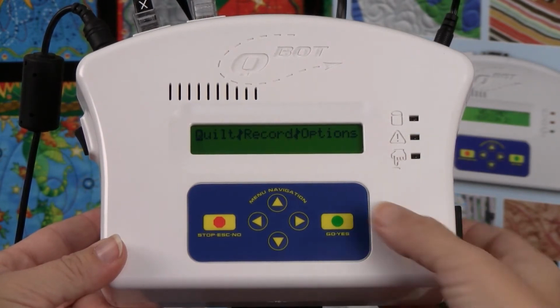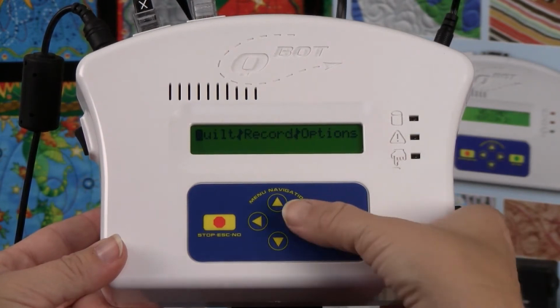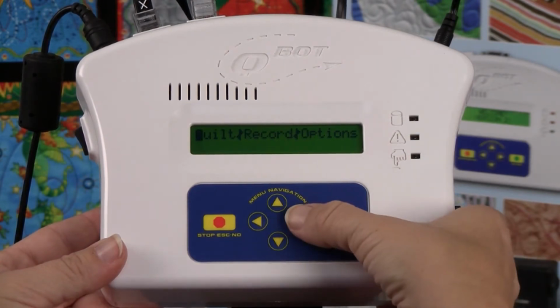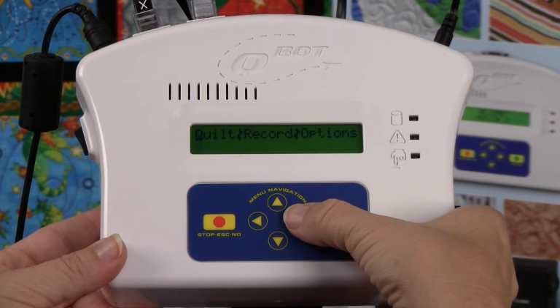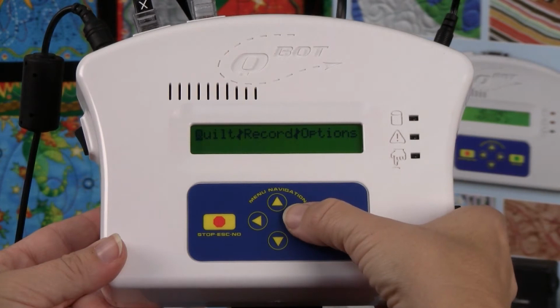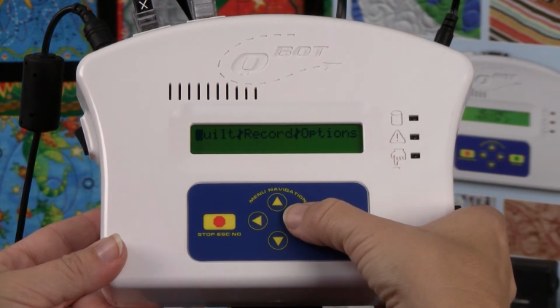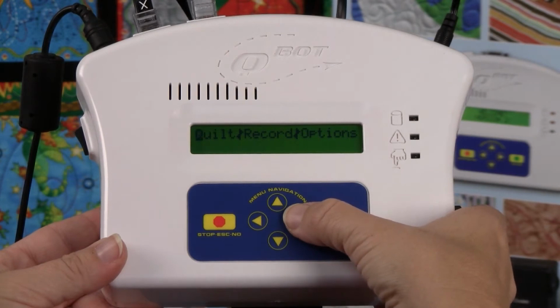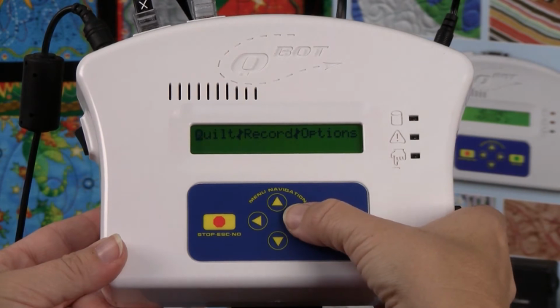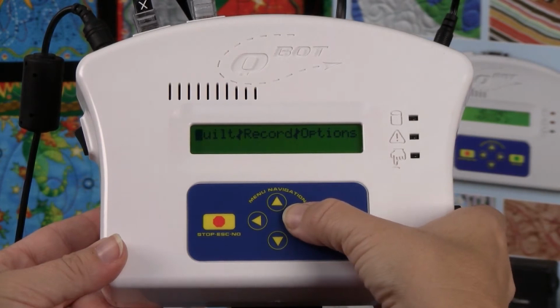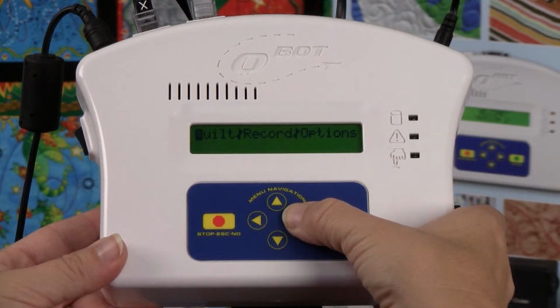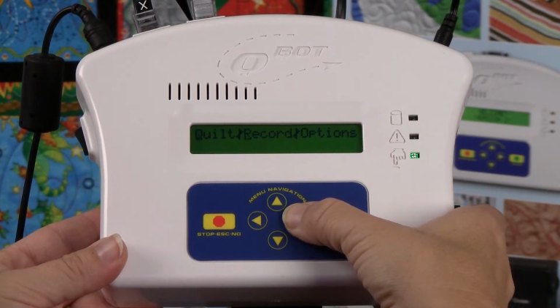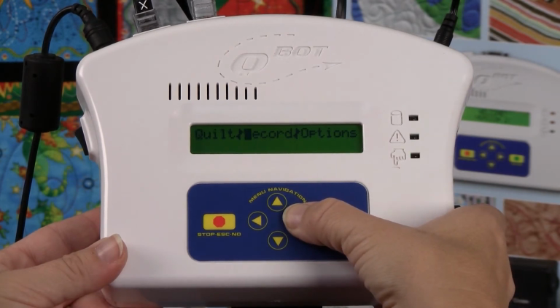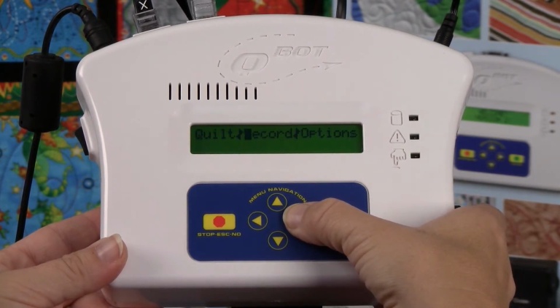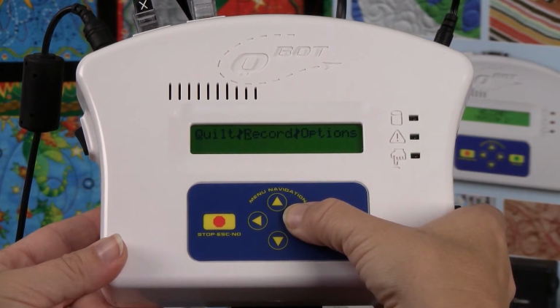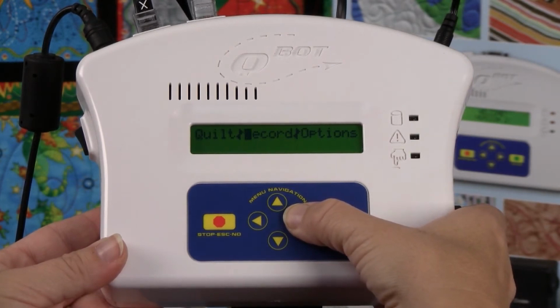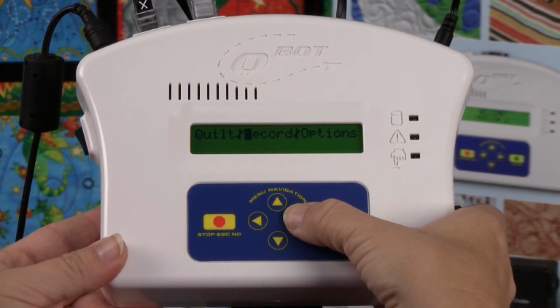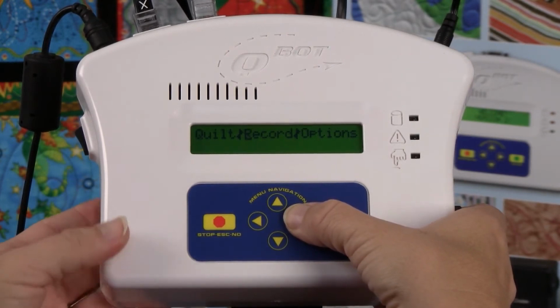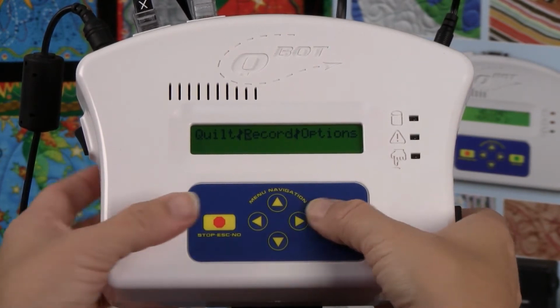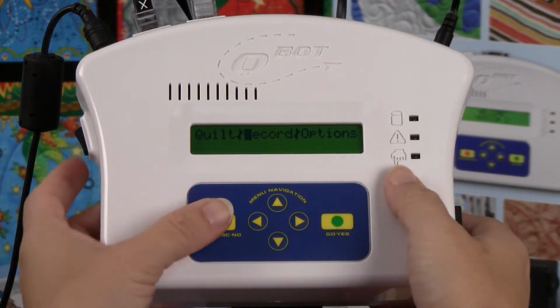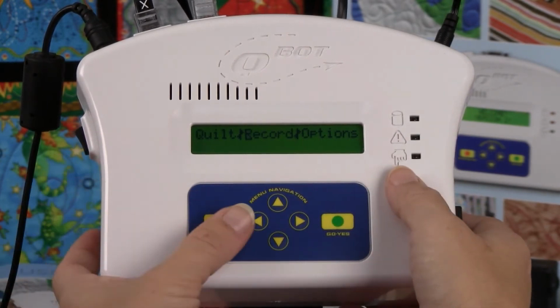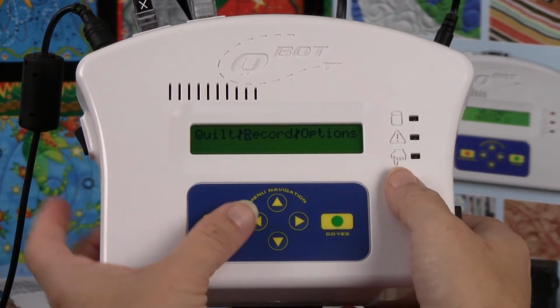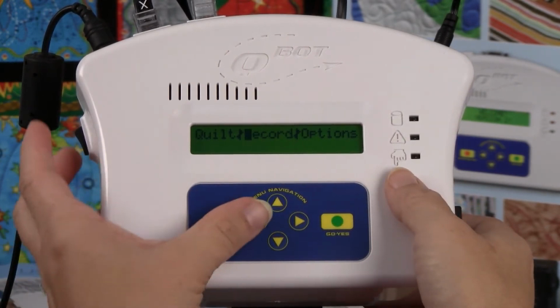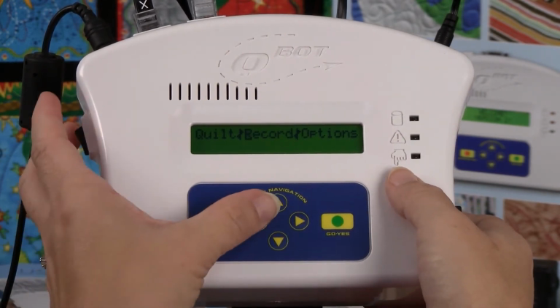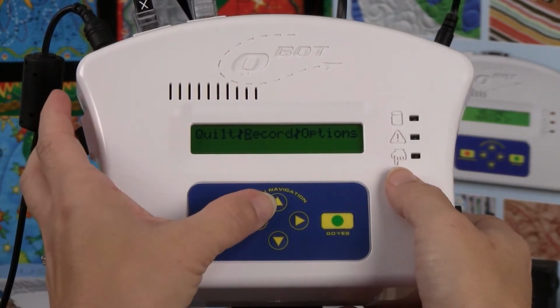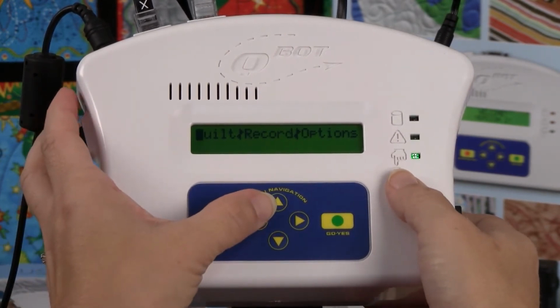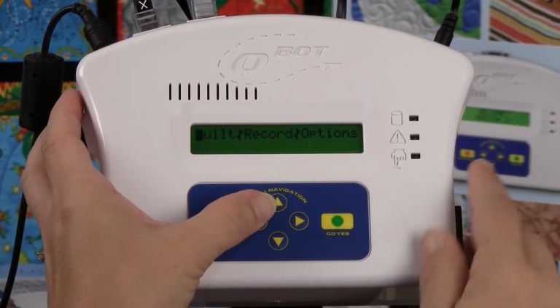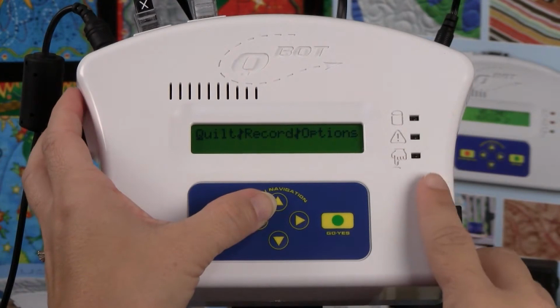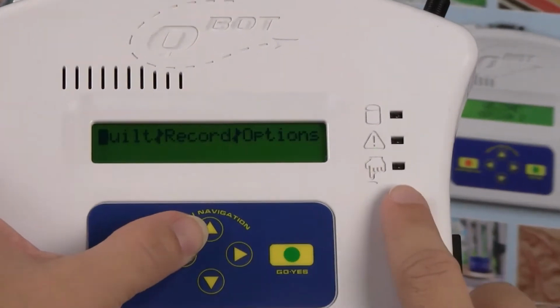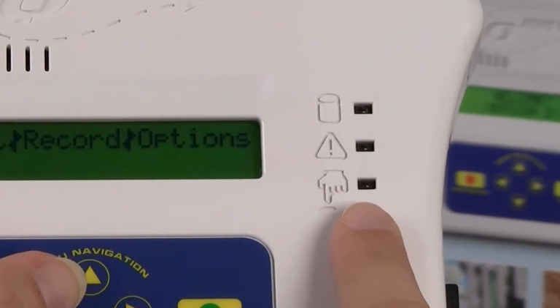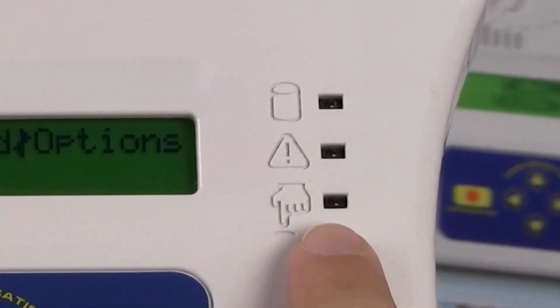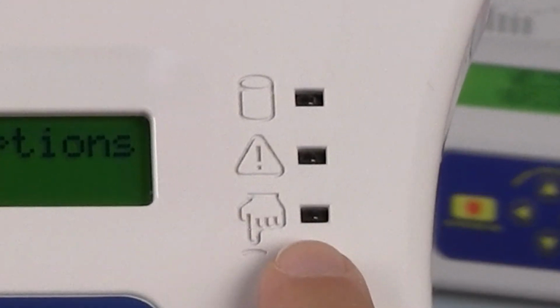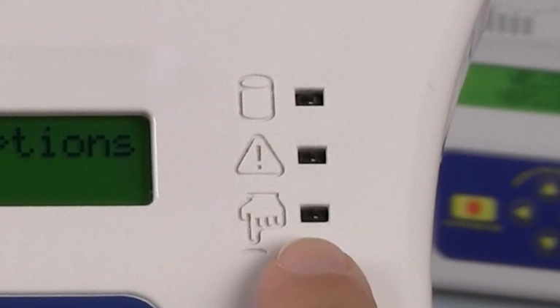The green light will illuminate any time a button is pressed. This is a visual indication that contact has been made.